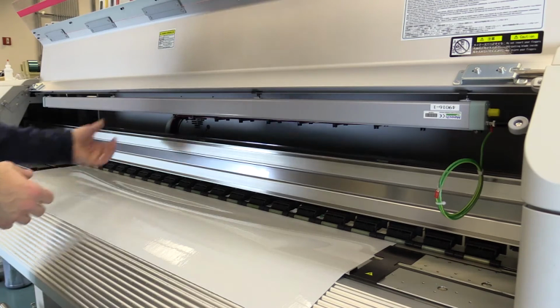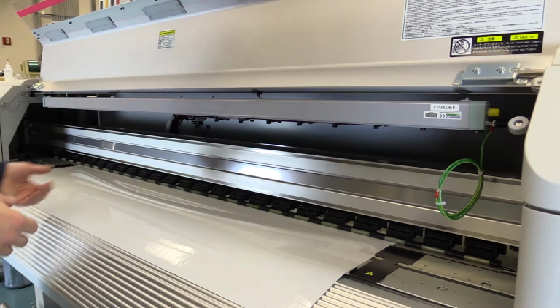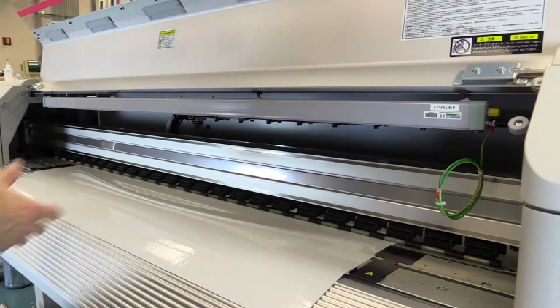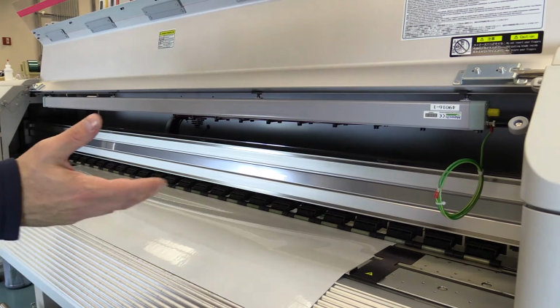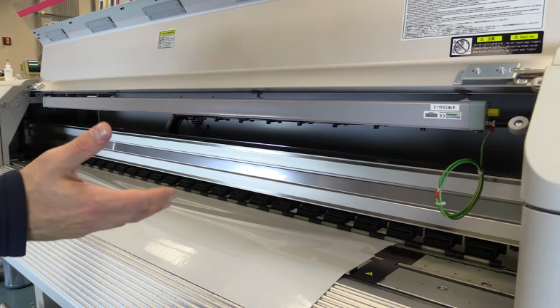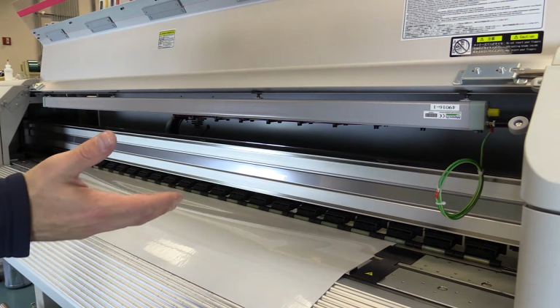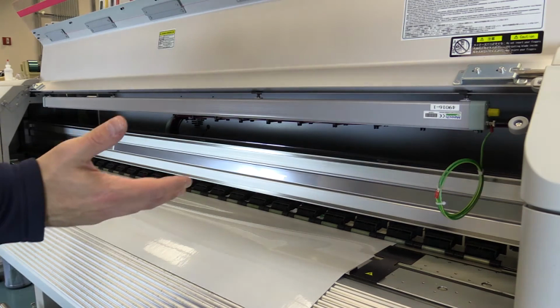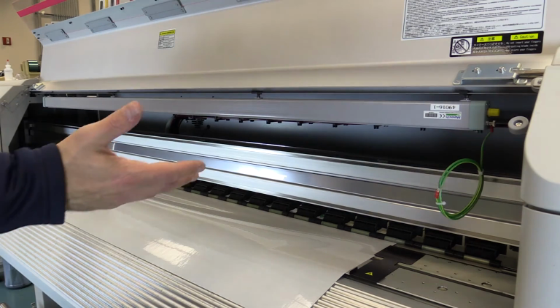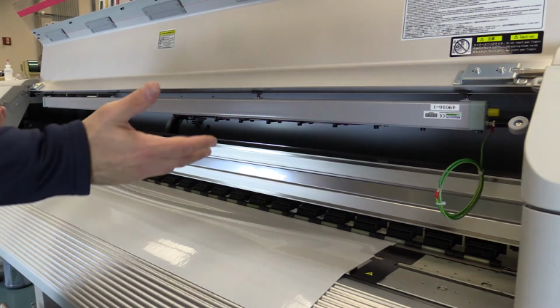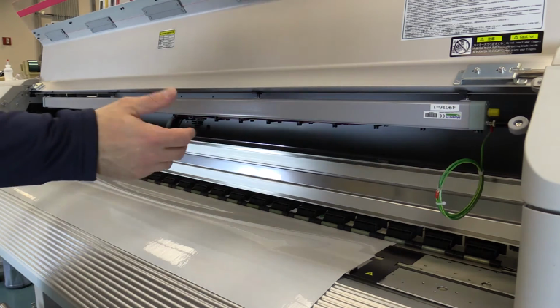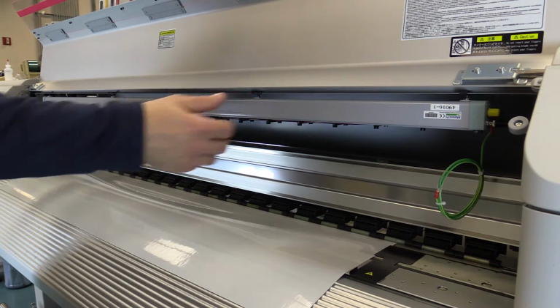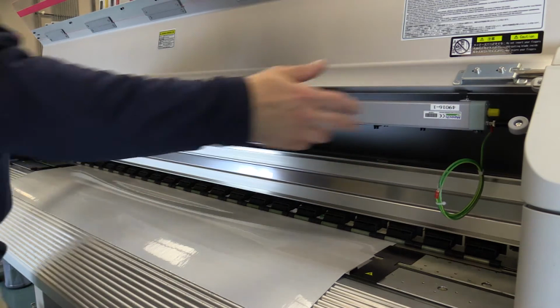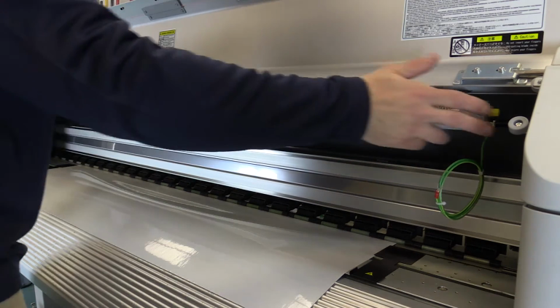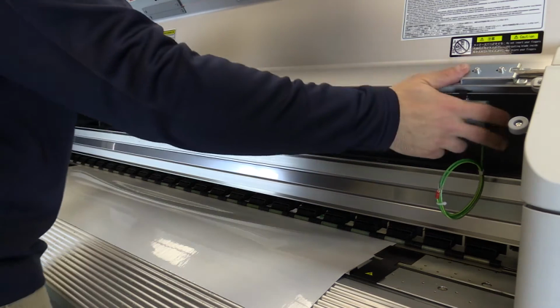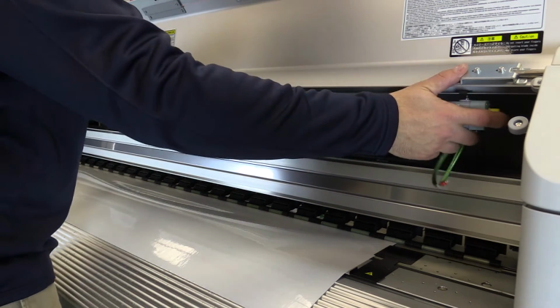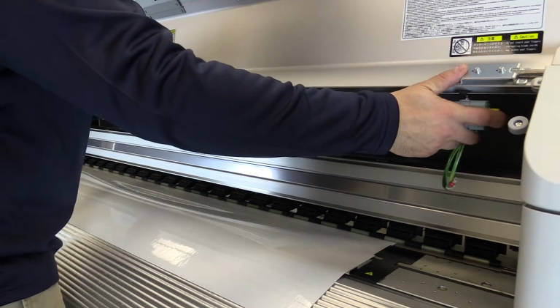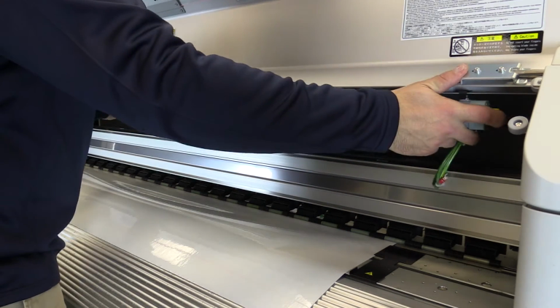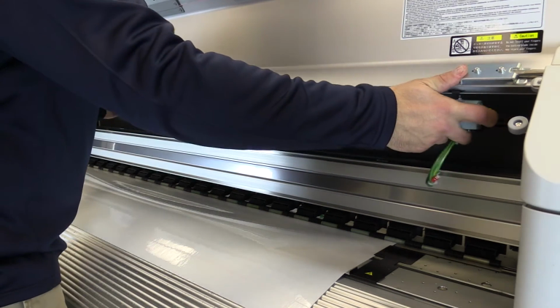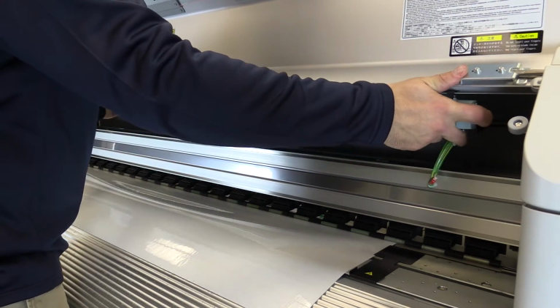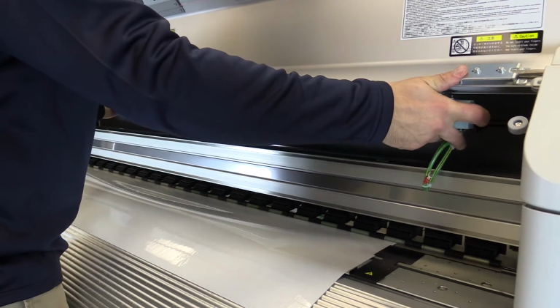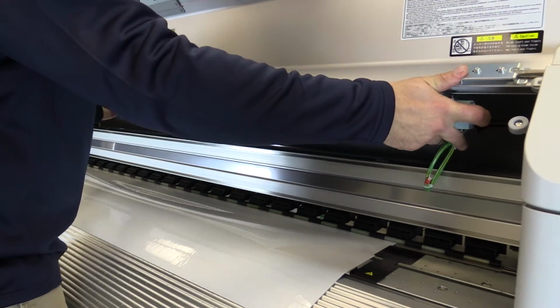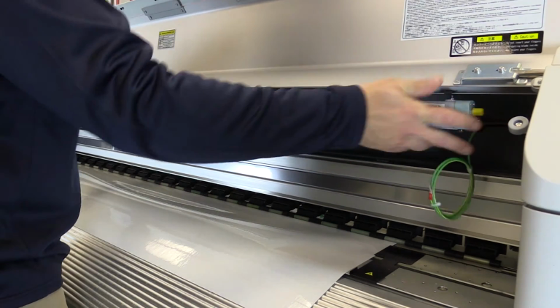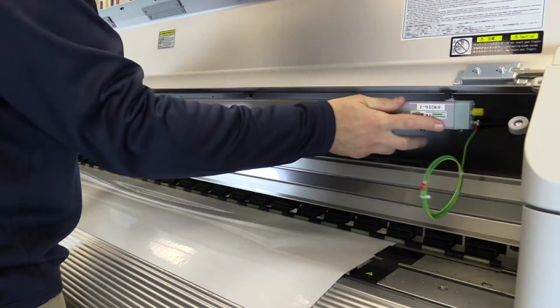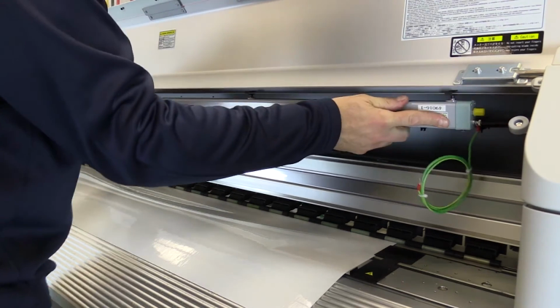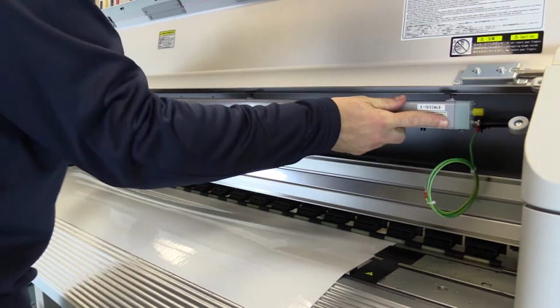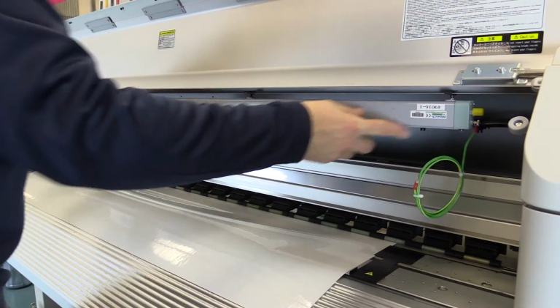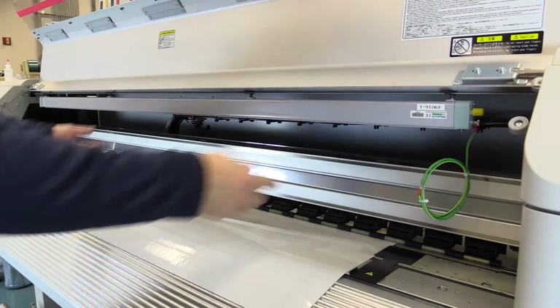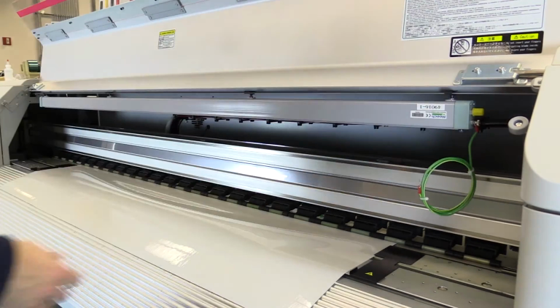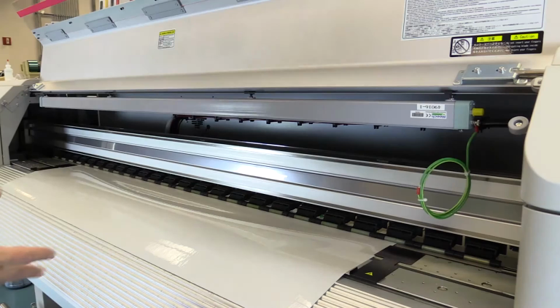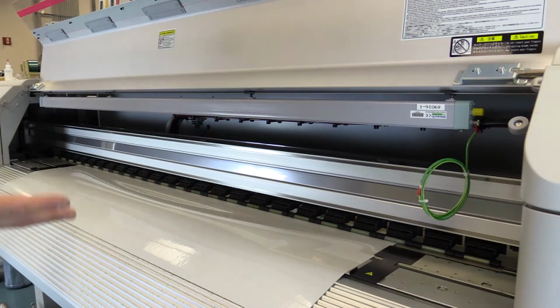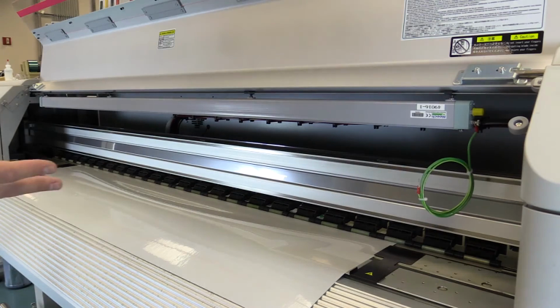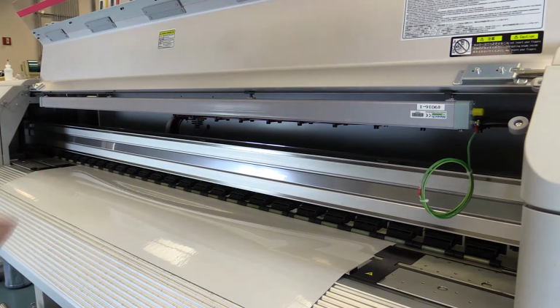The last thing you want to do is make sure you've got it centered across your print enclosure. Just slide it over and now you can see we're centered.